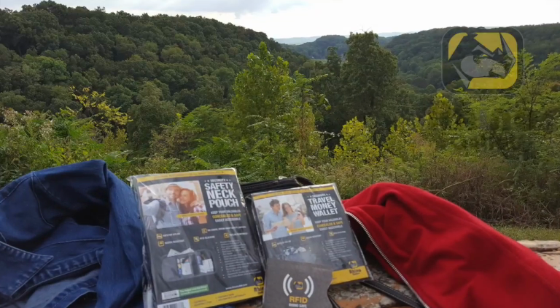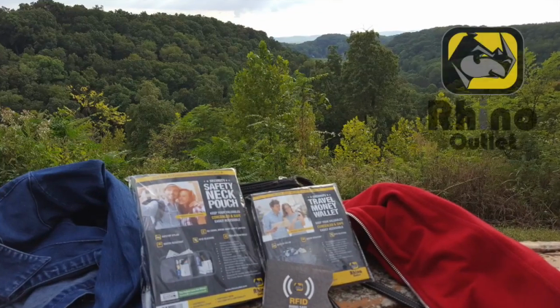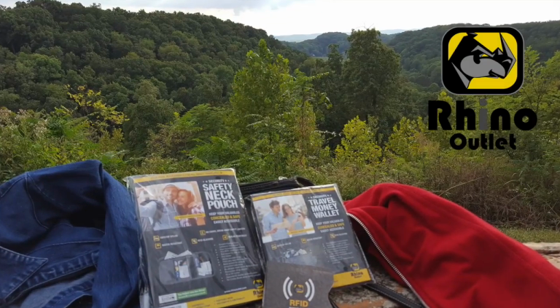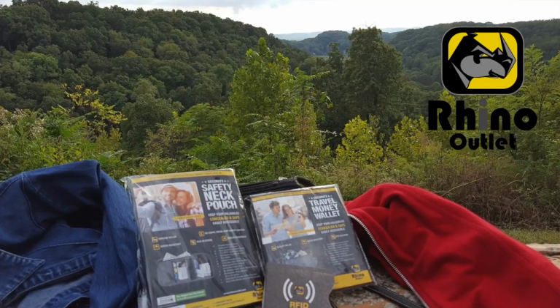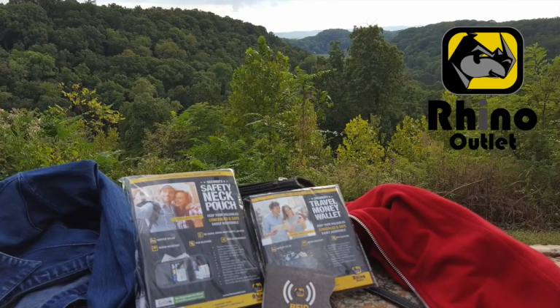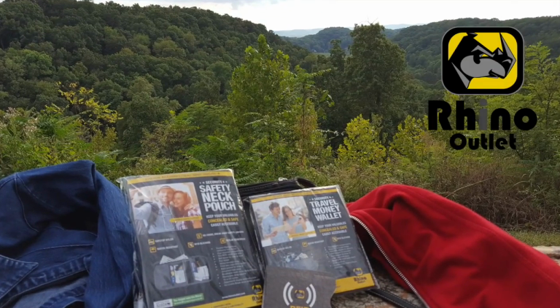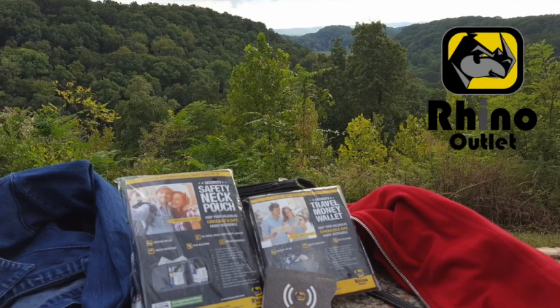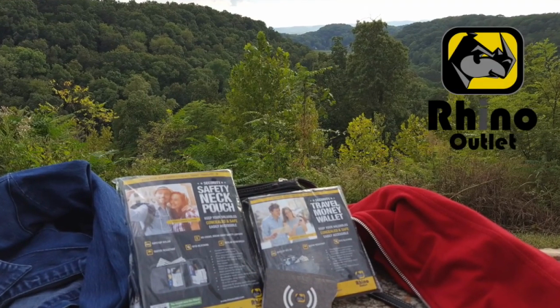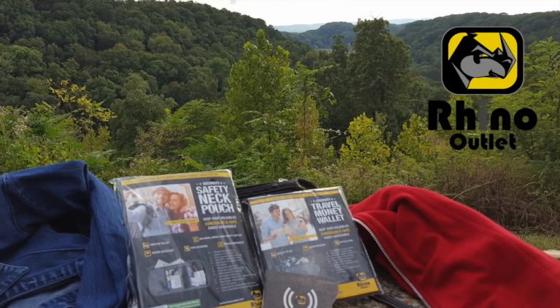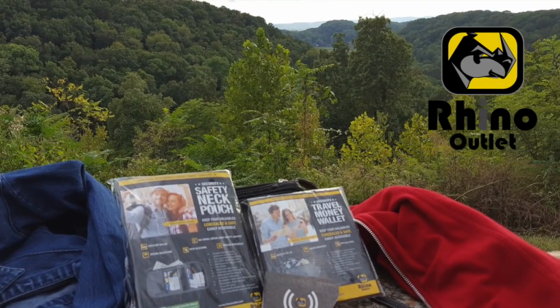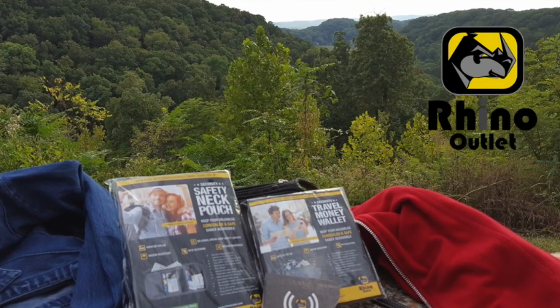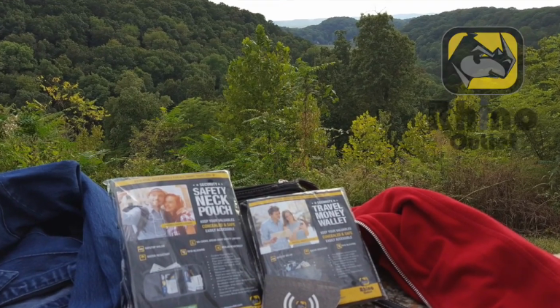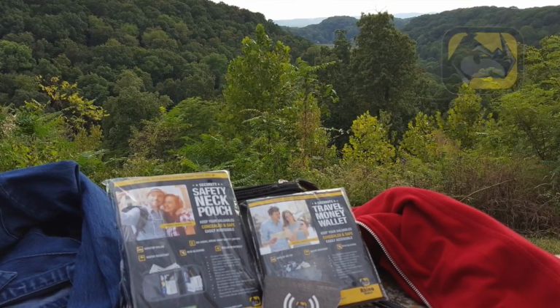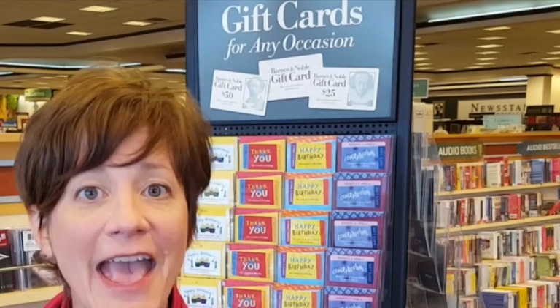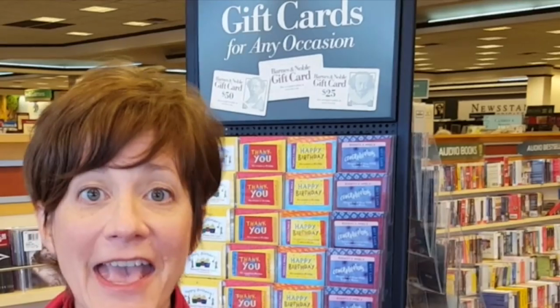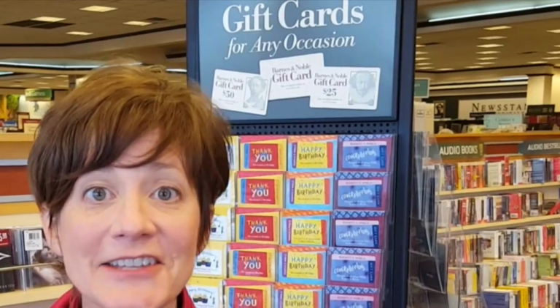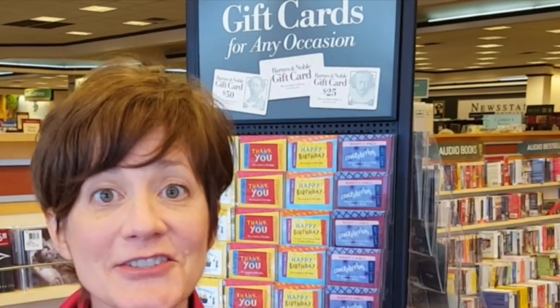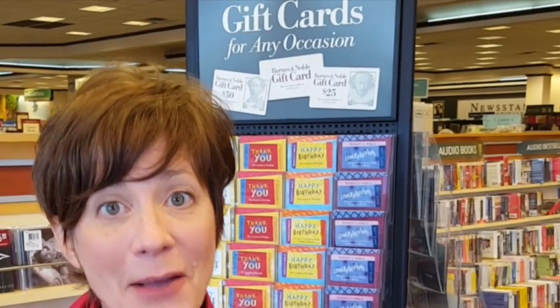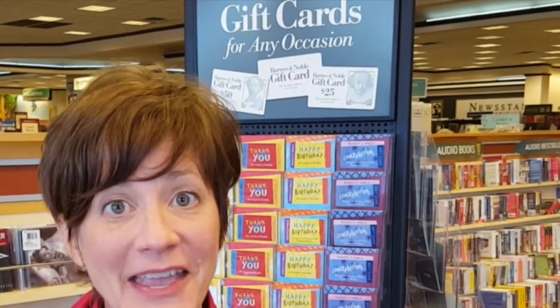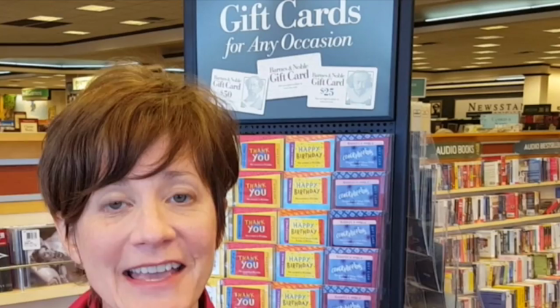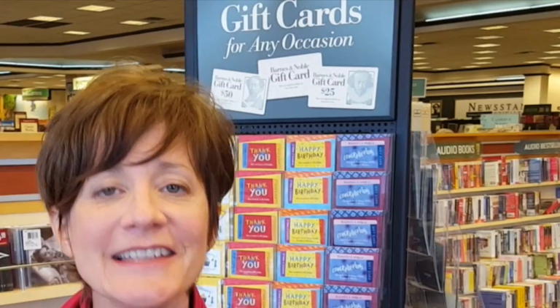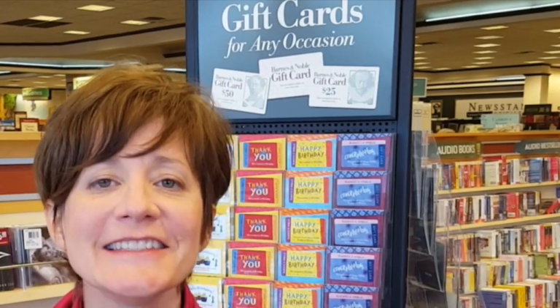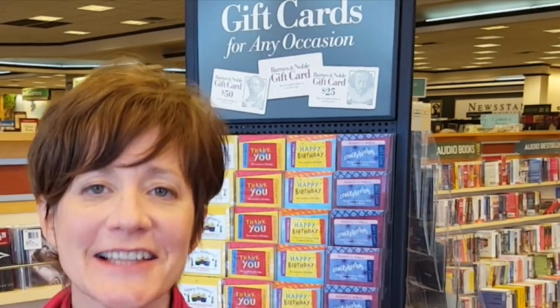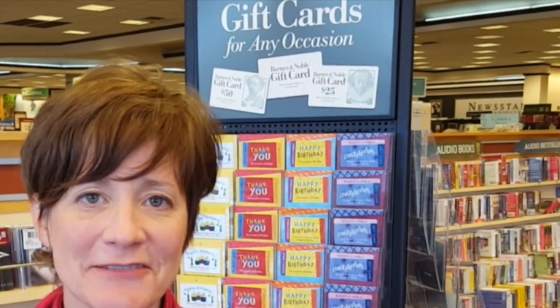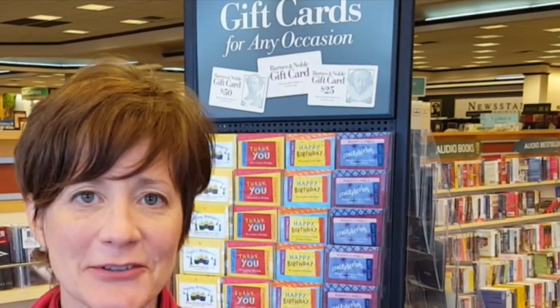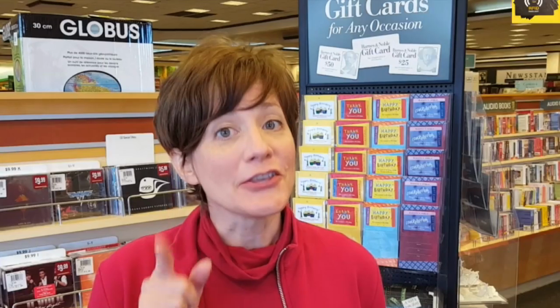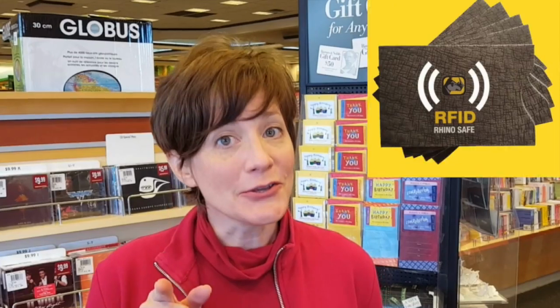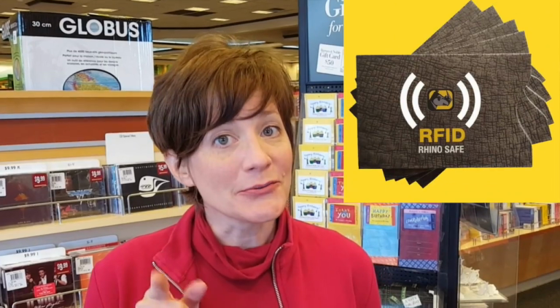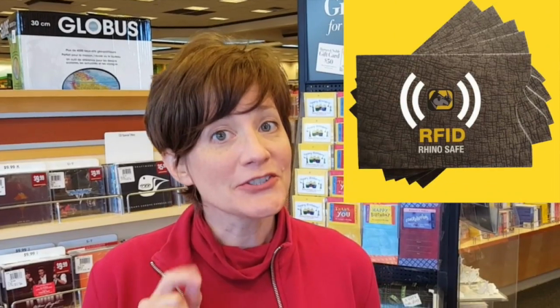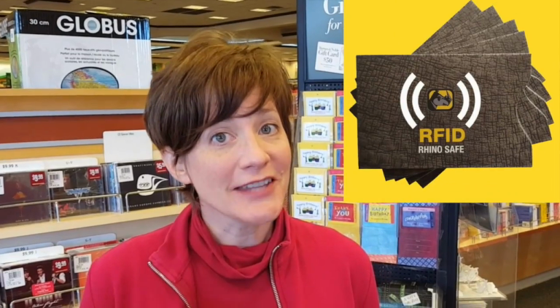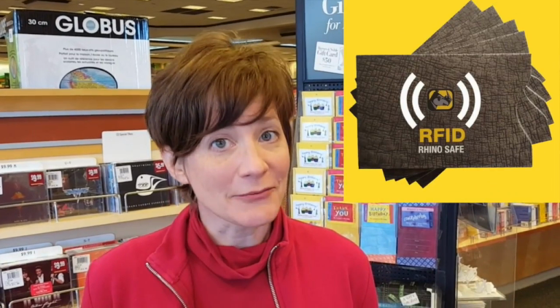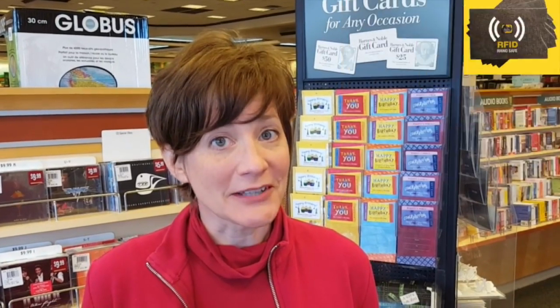Rhino Outlet: making all your travel and shopping delightful. You should get one.